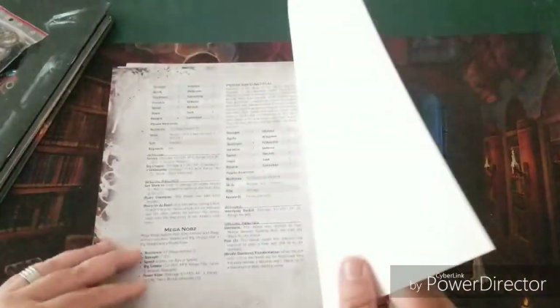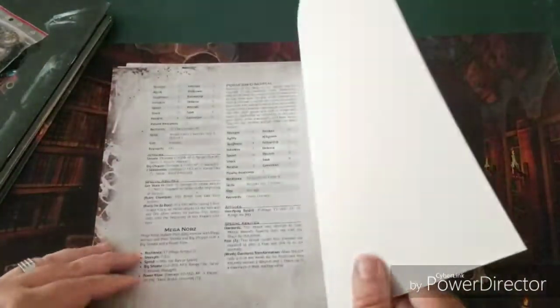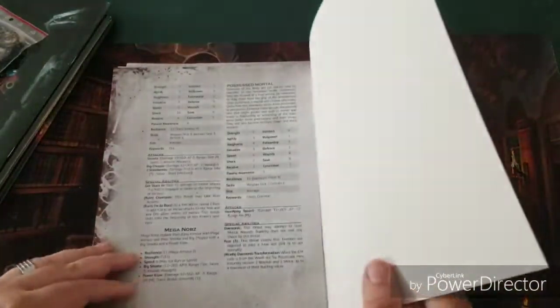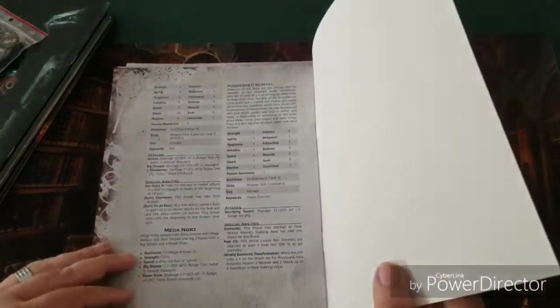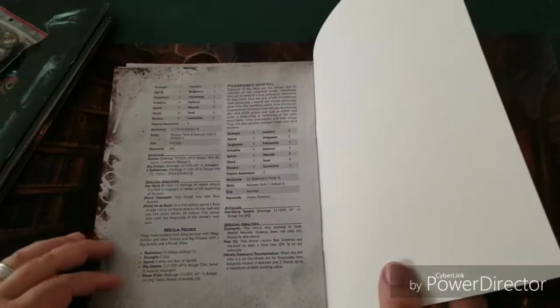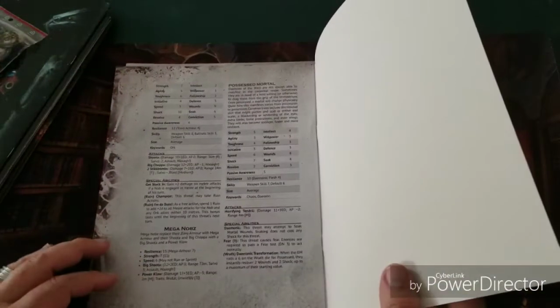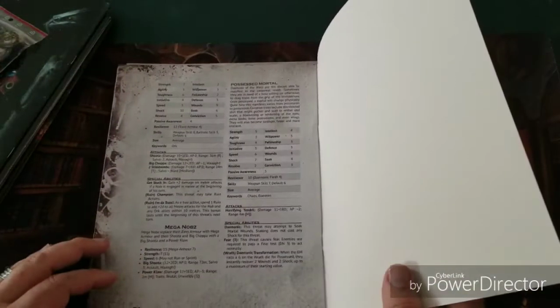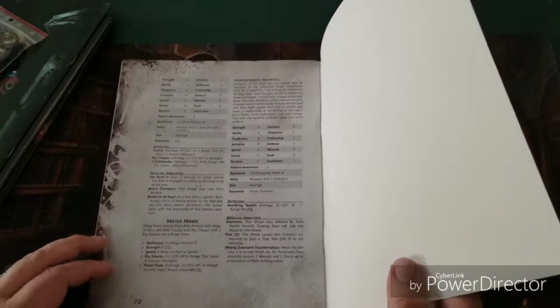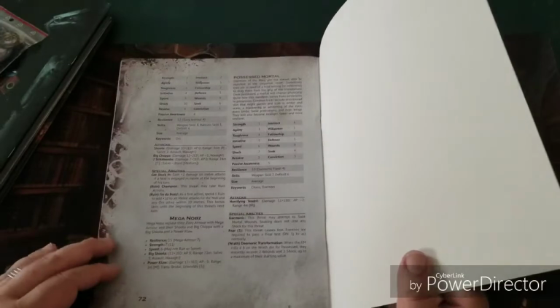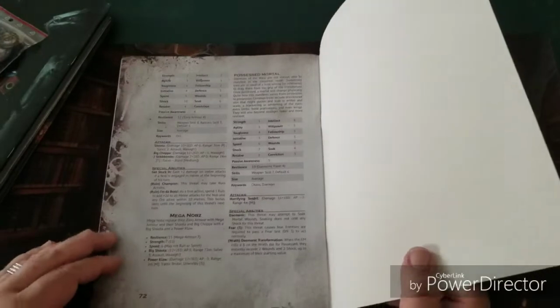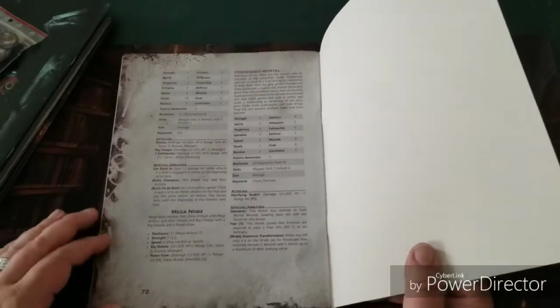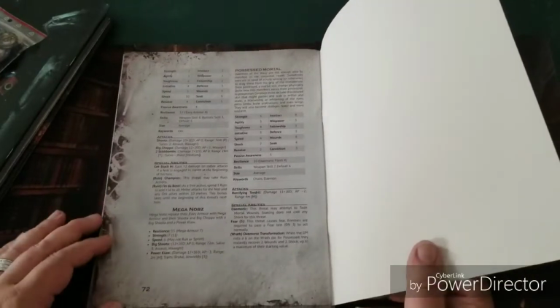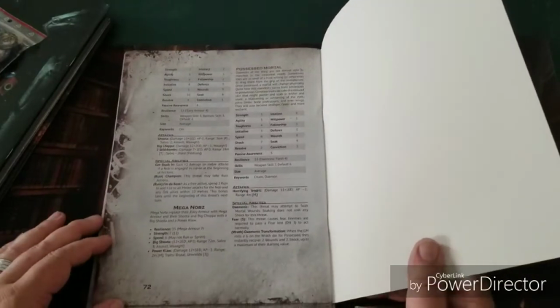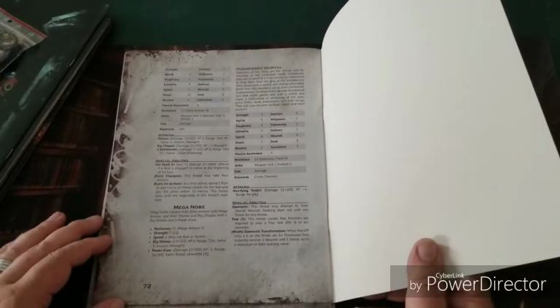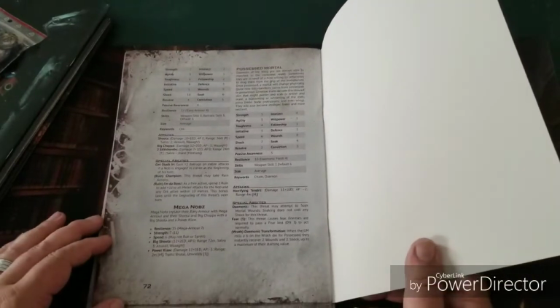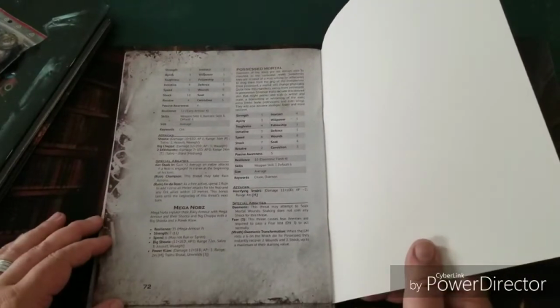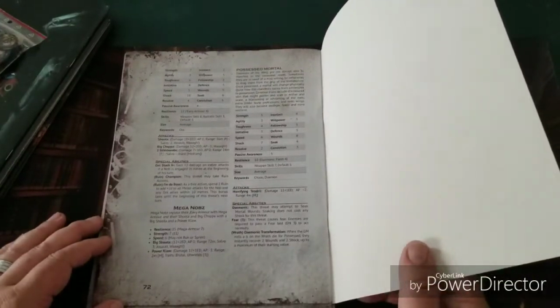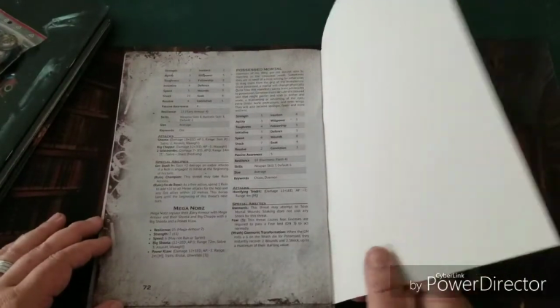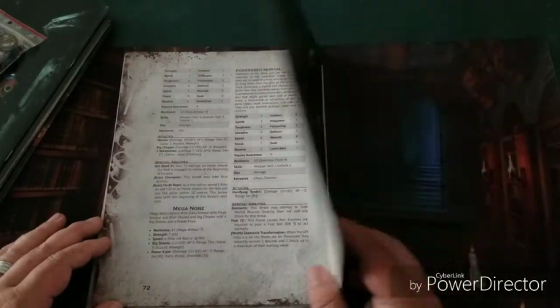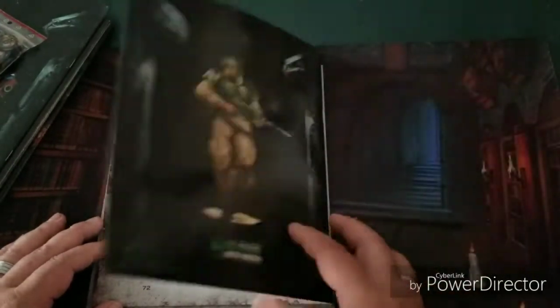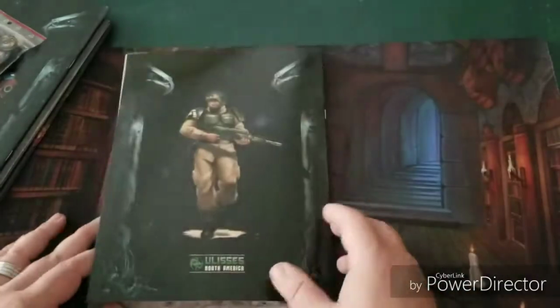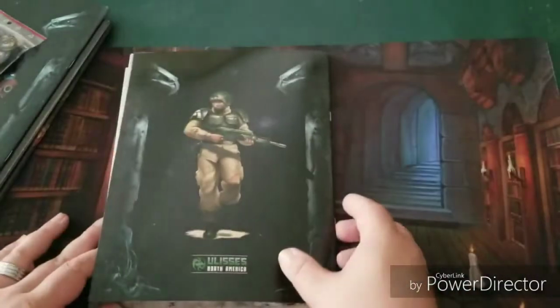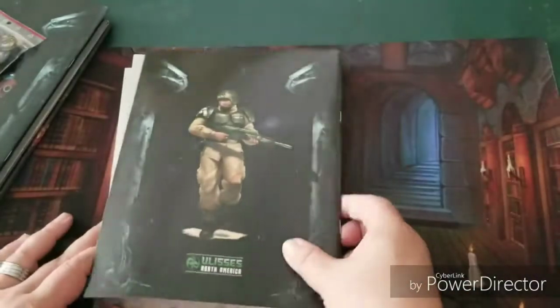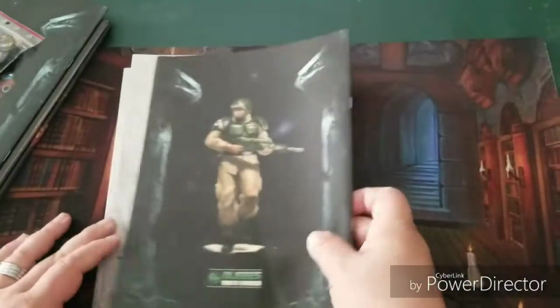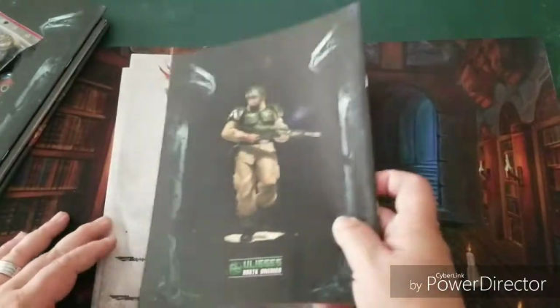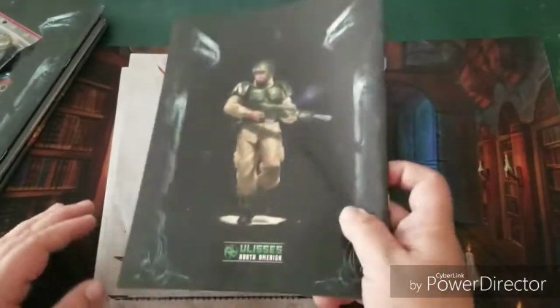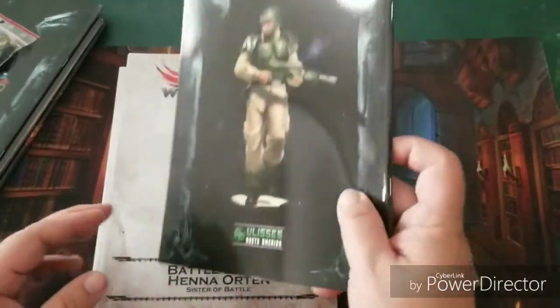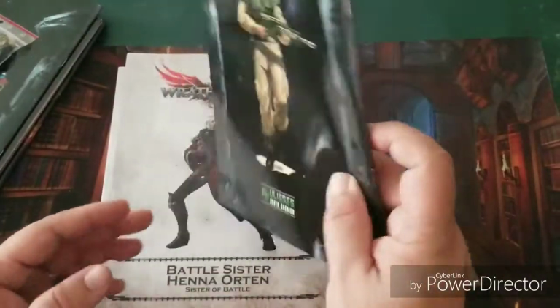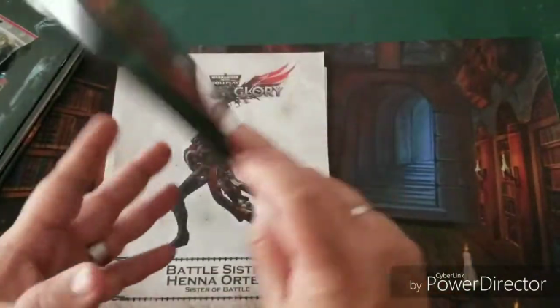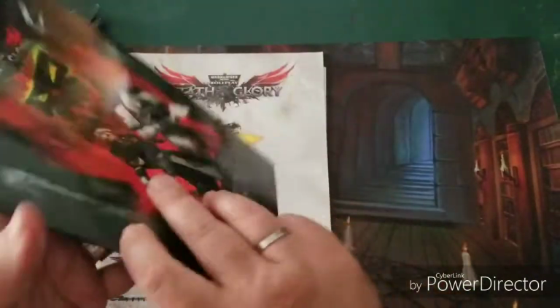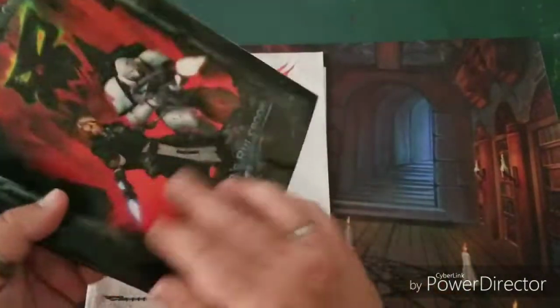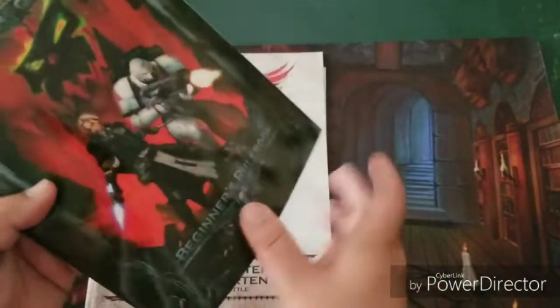We also have the beginner's rulebook — really cool cover, a pretty great-looking book. It's 72 pages long, which isn't bad. We'll flip through that in a minute.